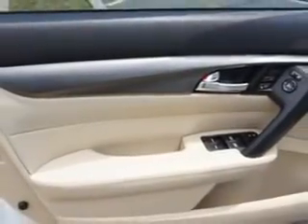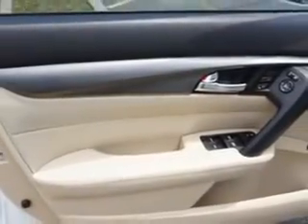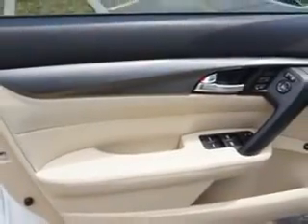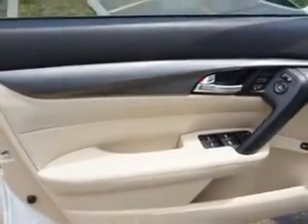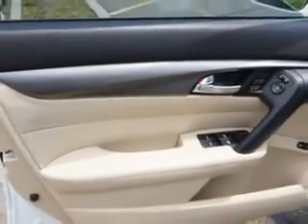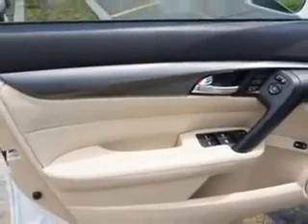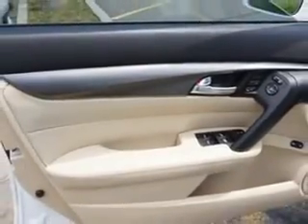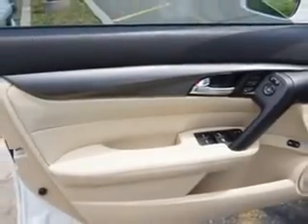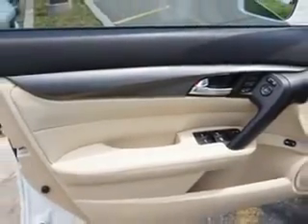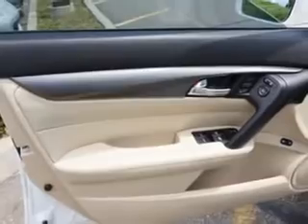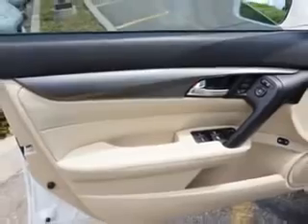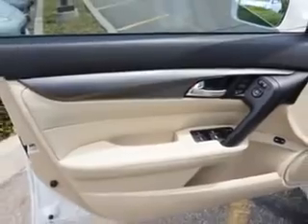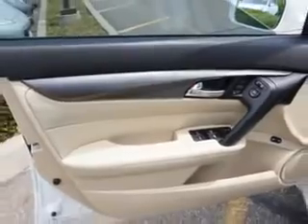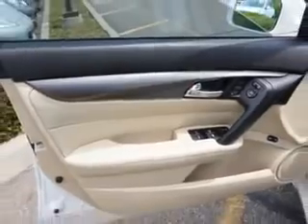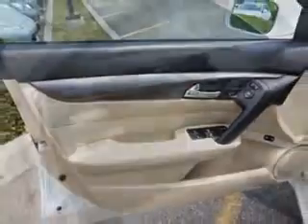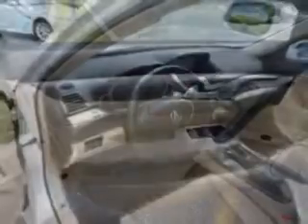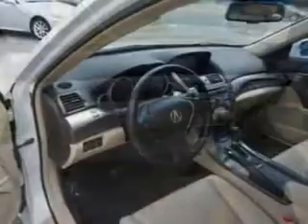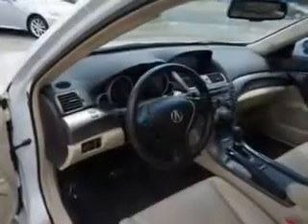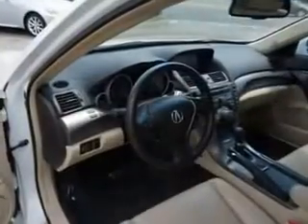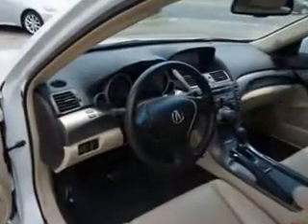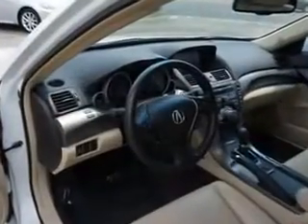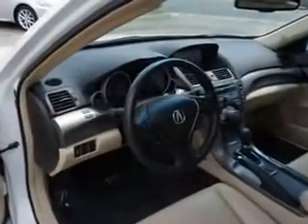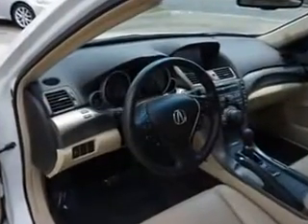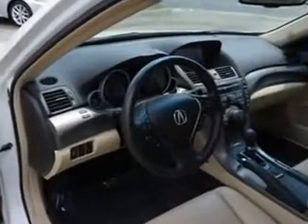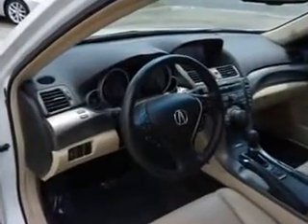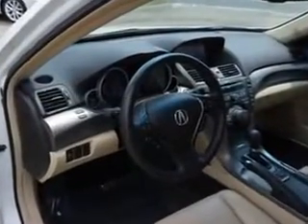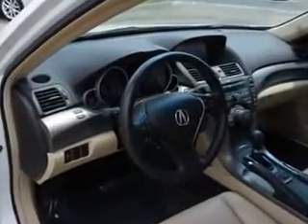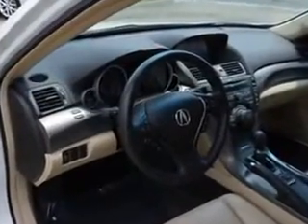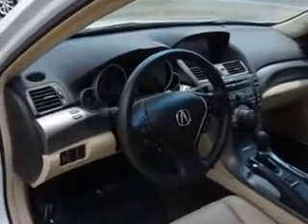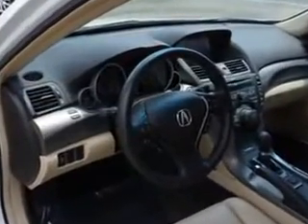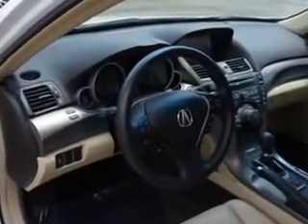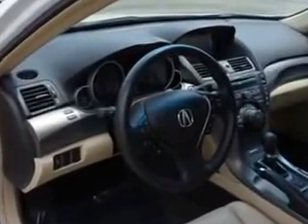Enjoy the drive and have peace of mind in this 2012 Acura TL. See us at Edison Nissan today.